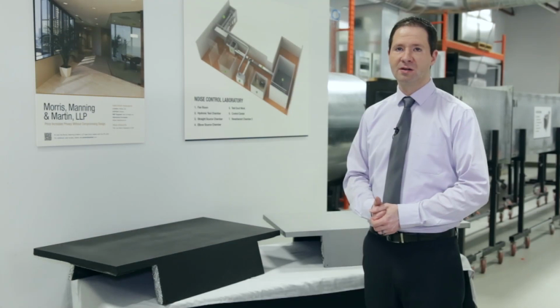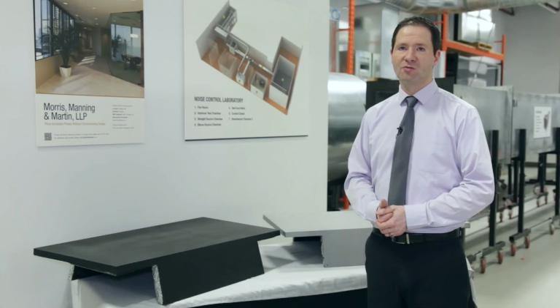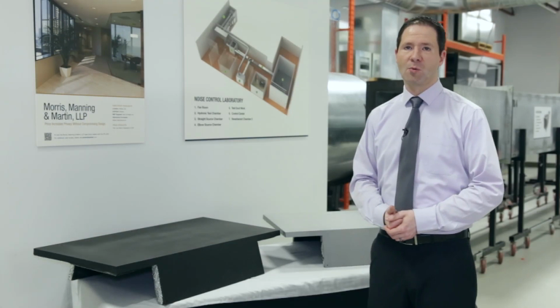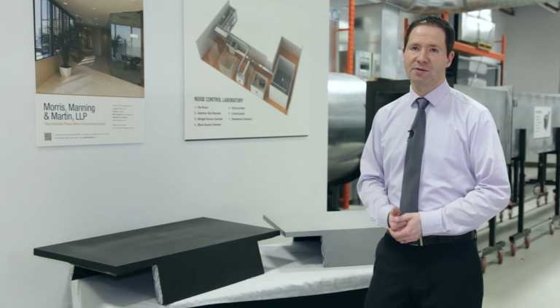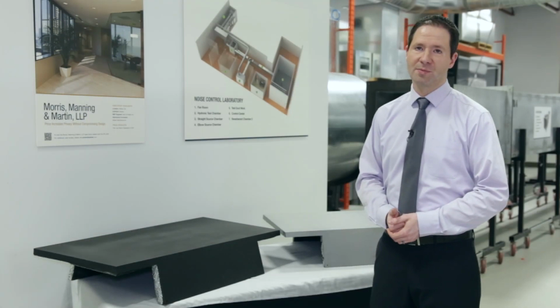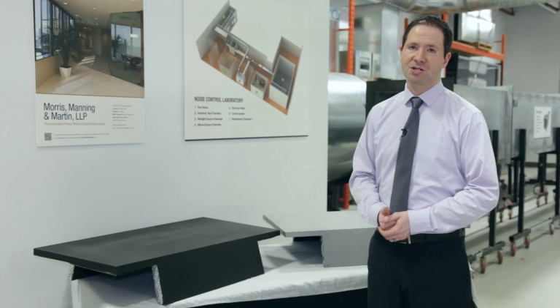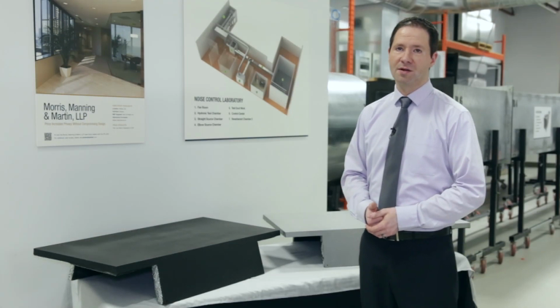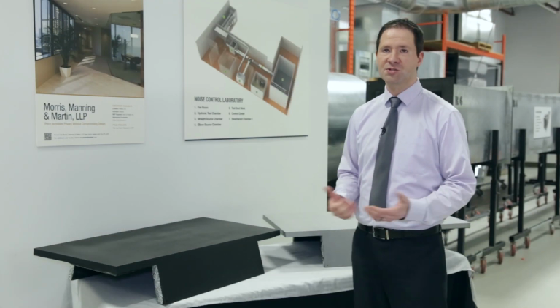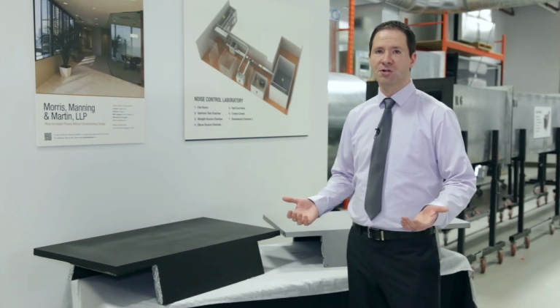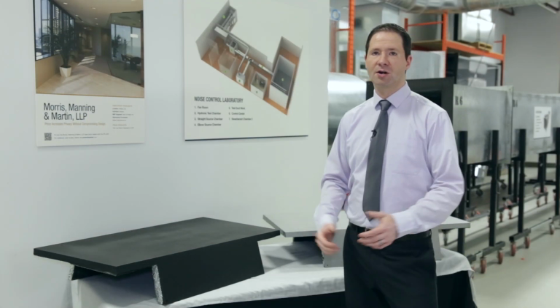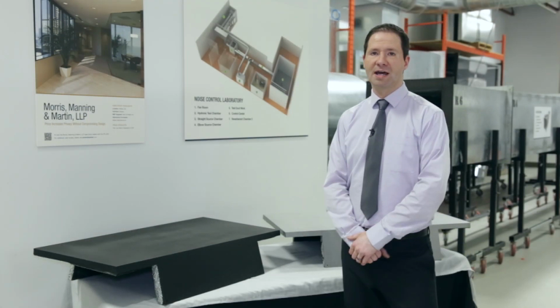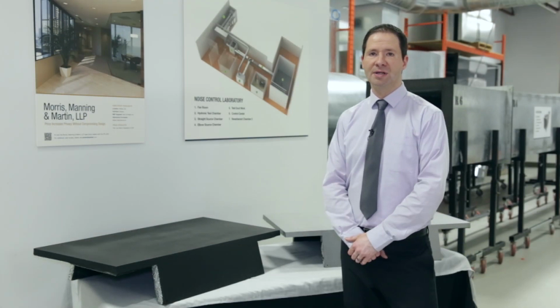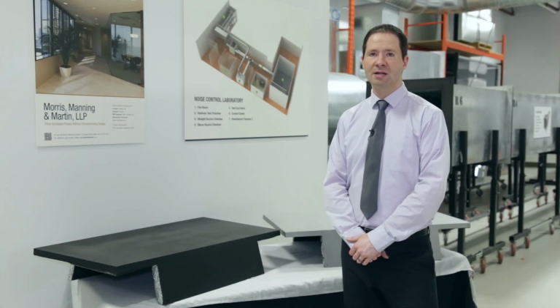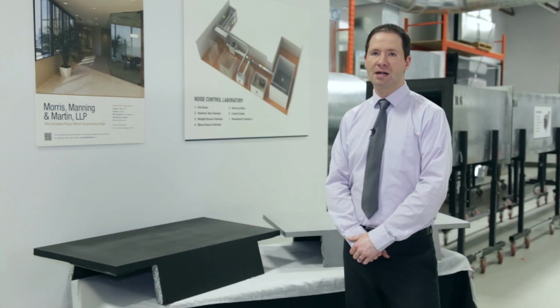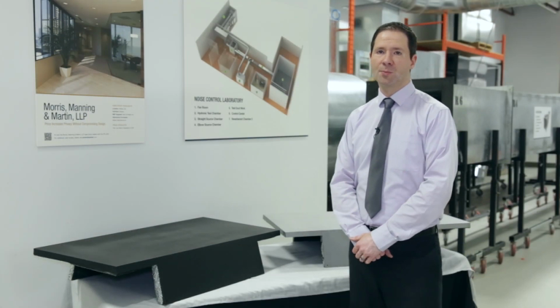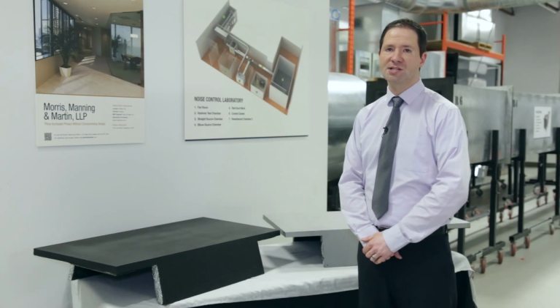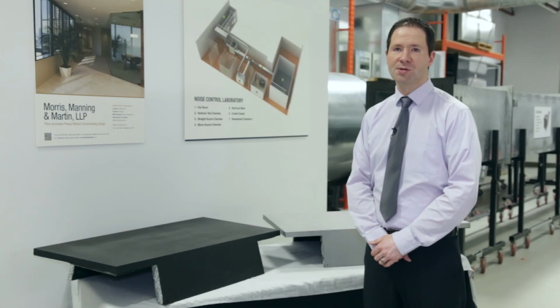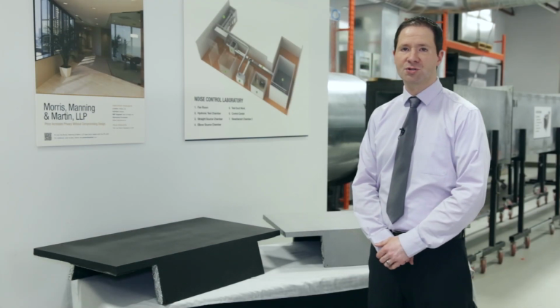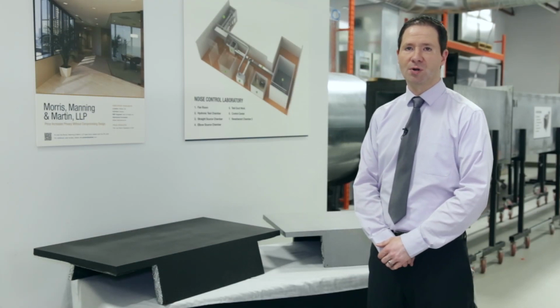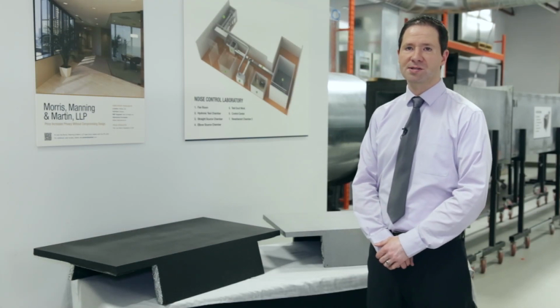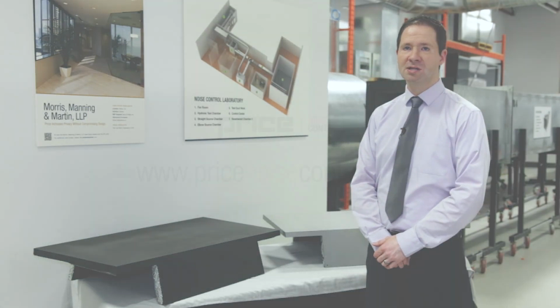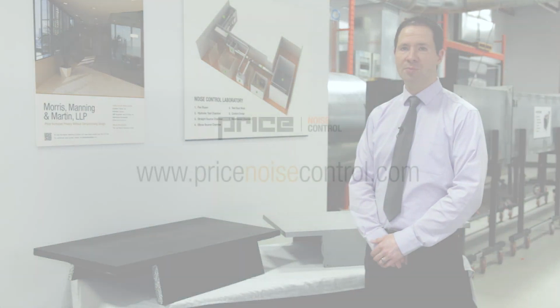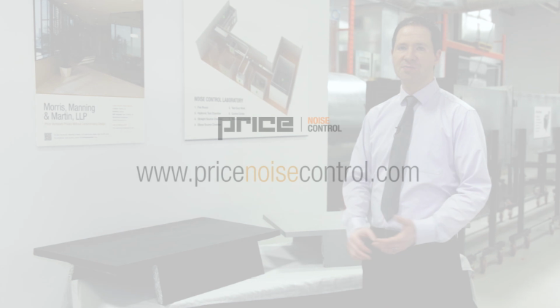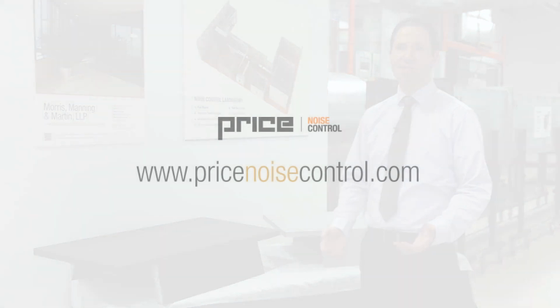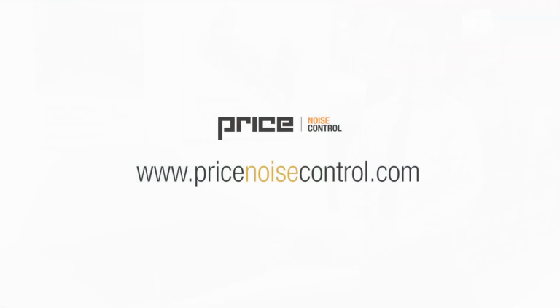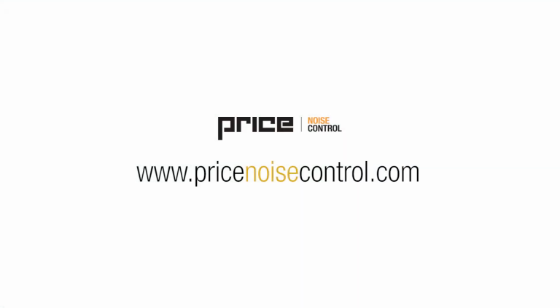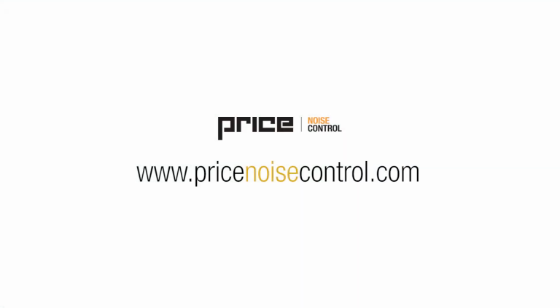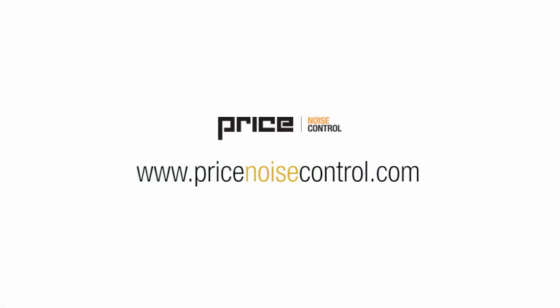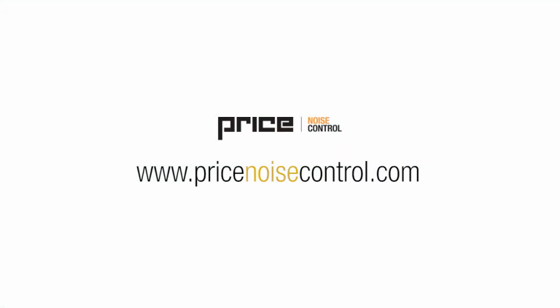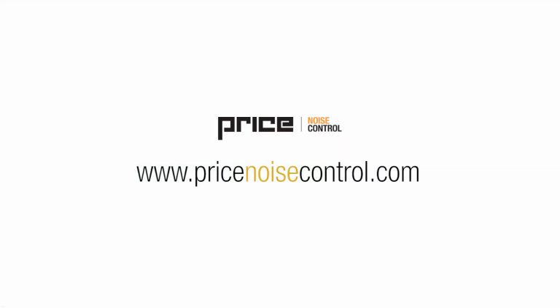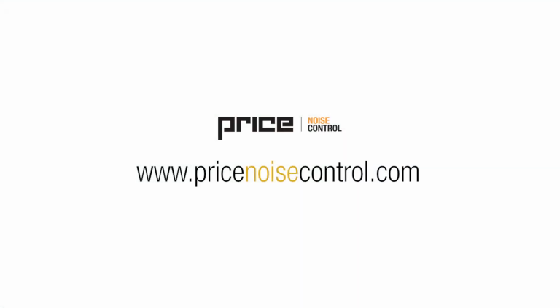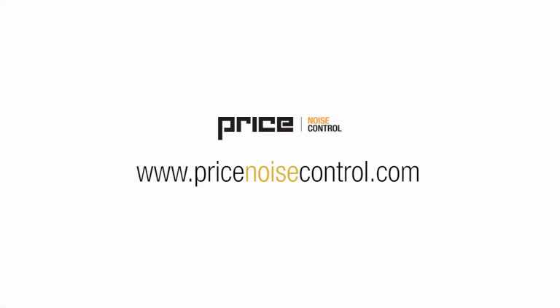For more information on this return air canopy and other Price Noise Control products, please visit us online at PriceNoiseControl.com.